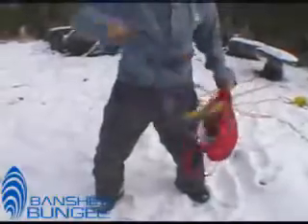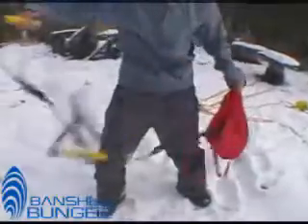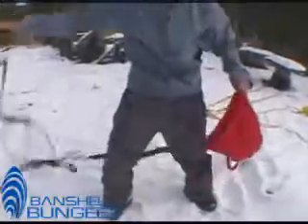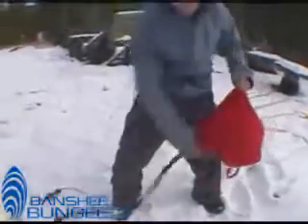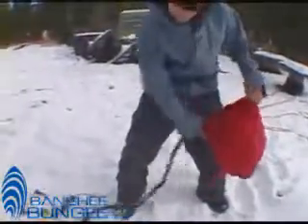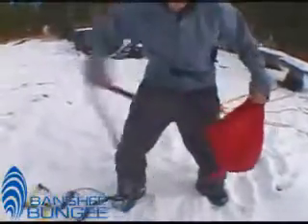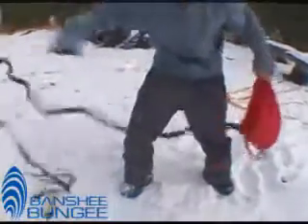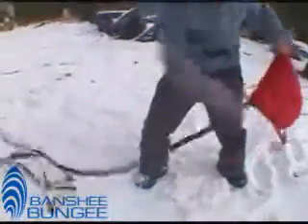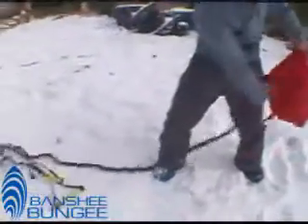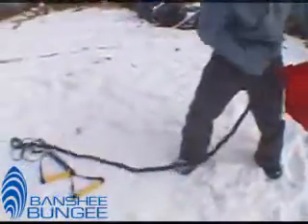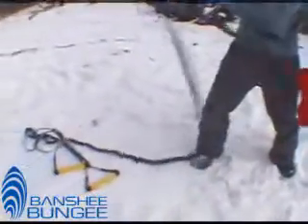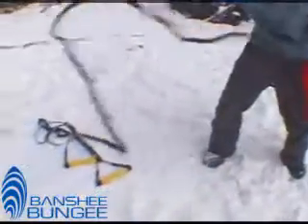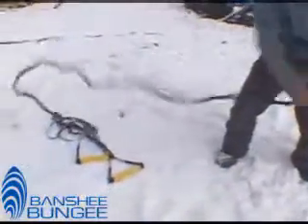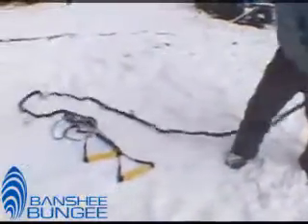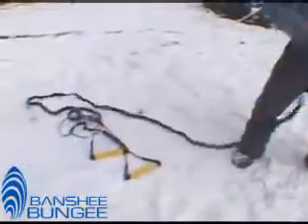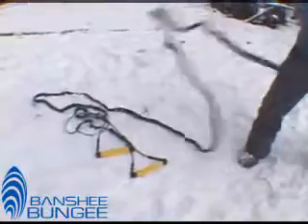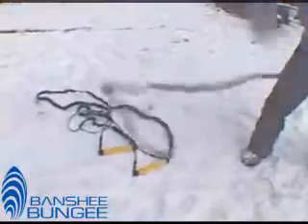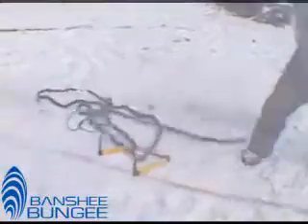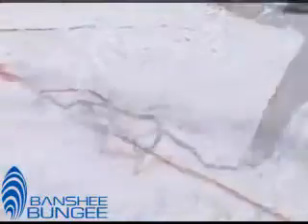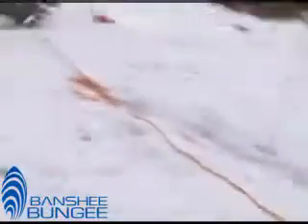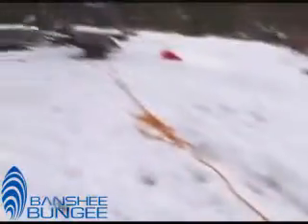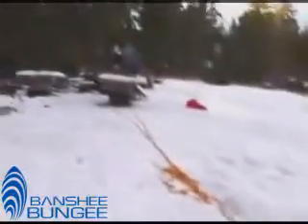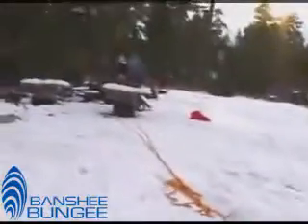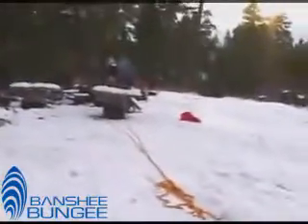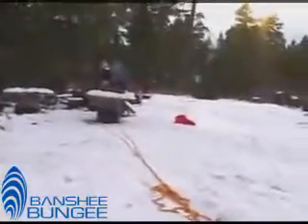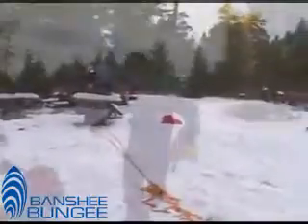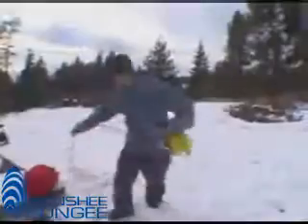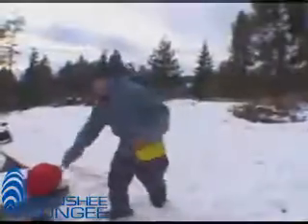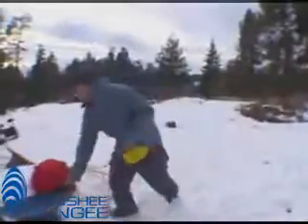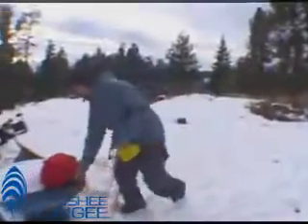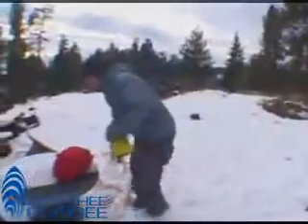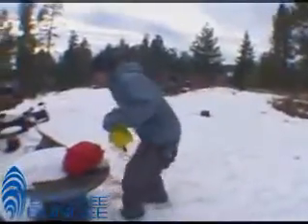Right now we're going to show you how the bungee system works for snowboarding. First, you have to anchor it — just attach it to something that you know is not going to give away.